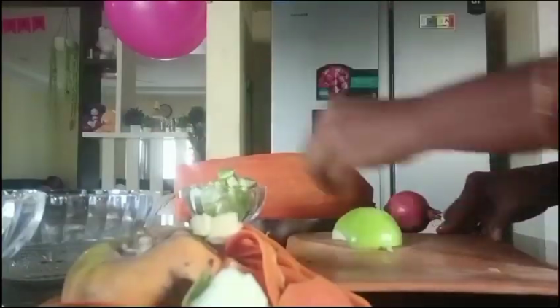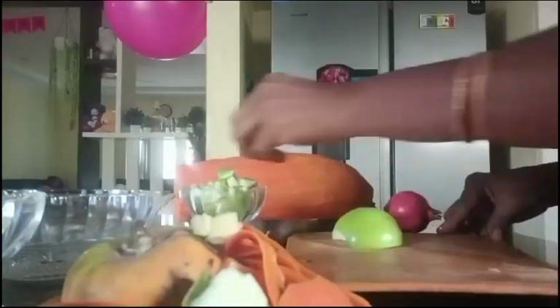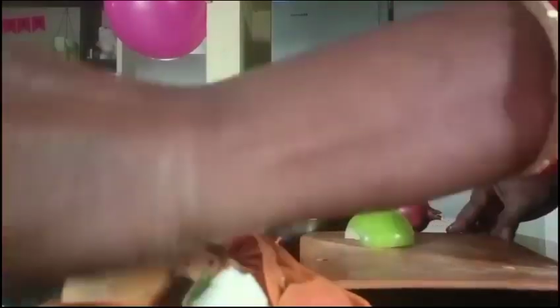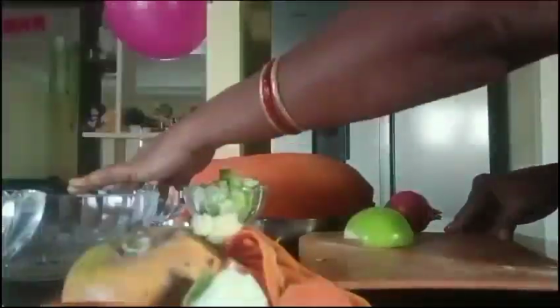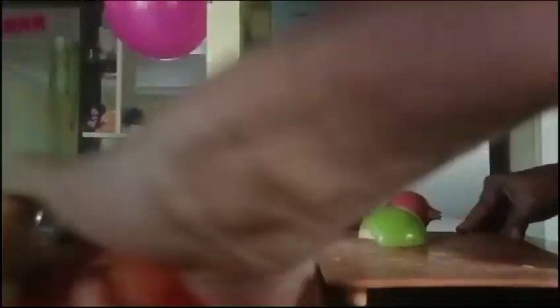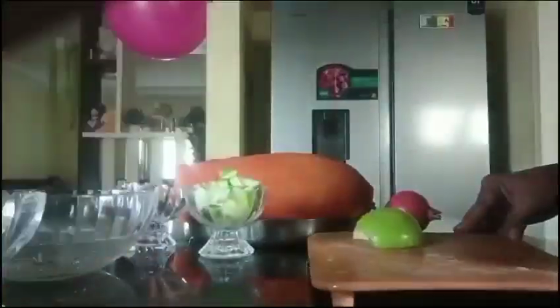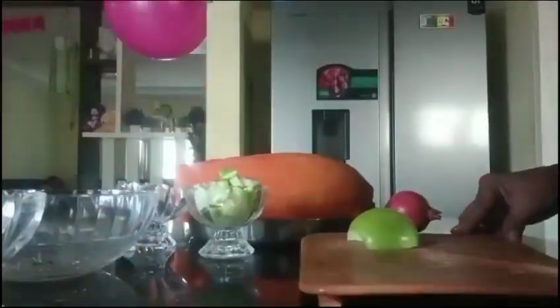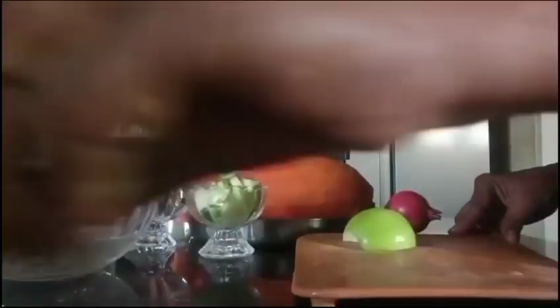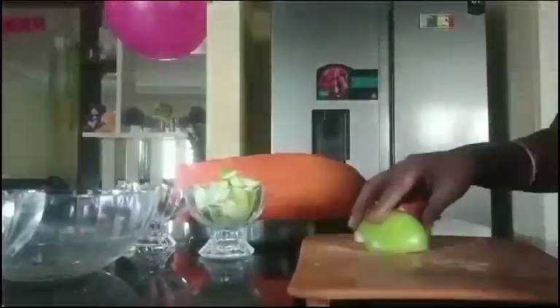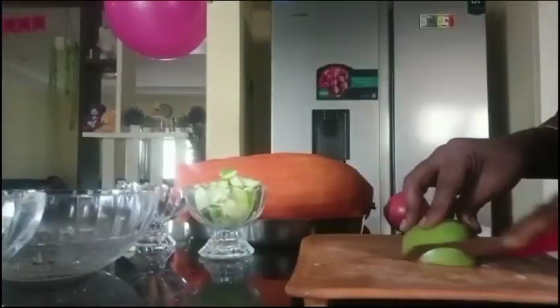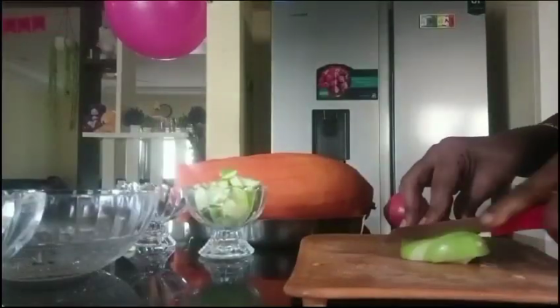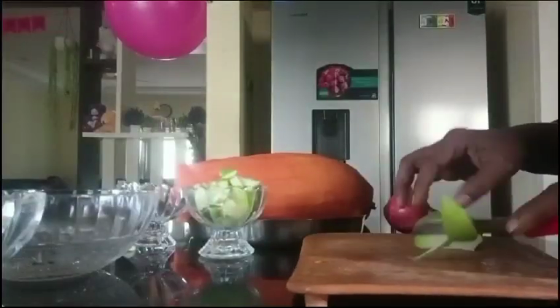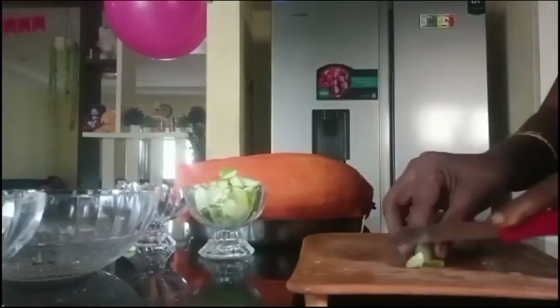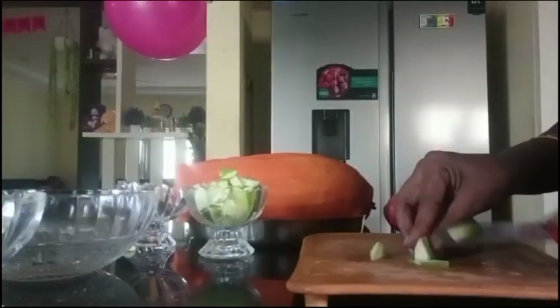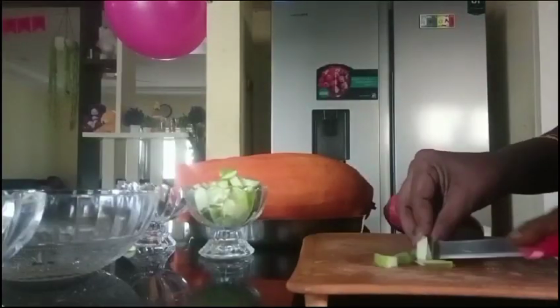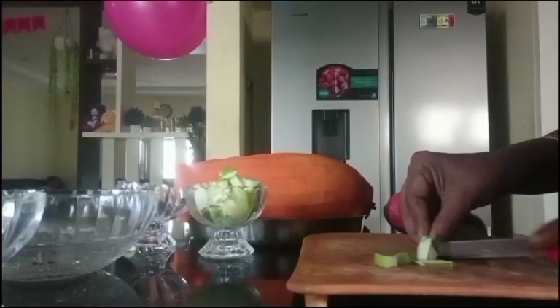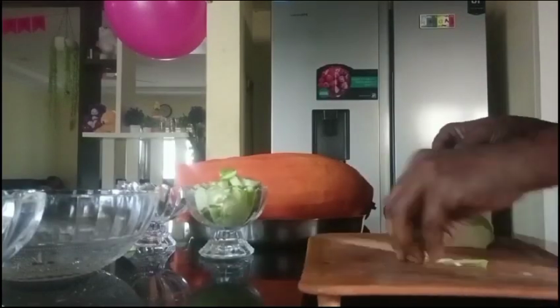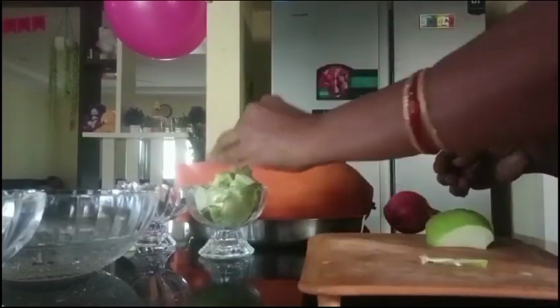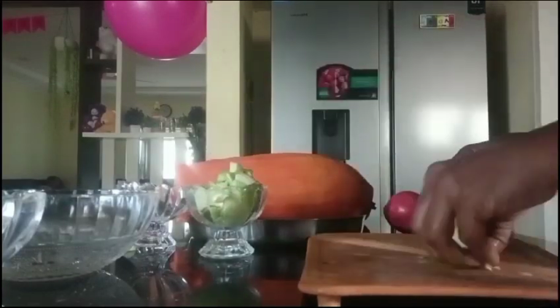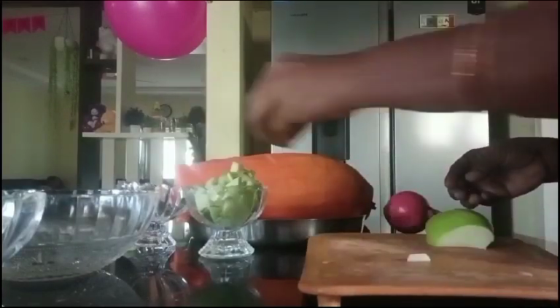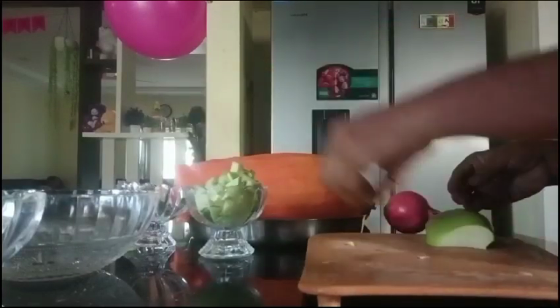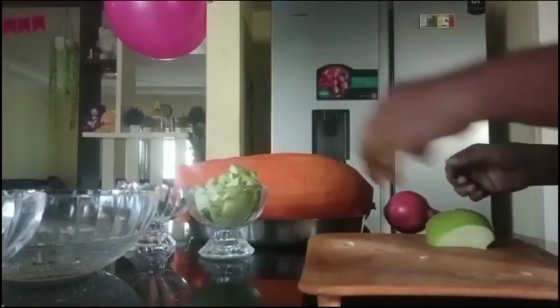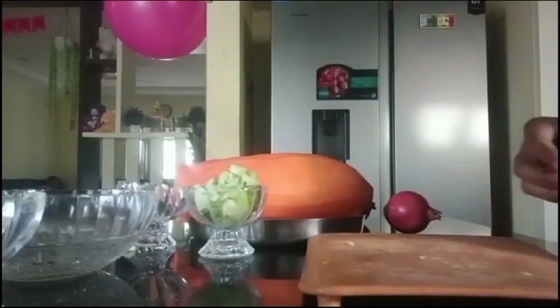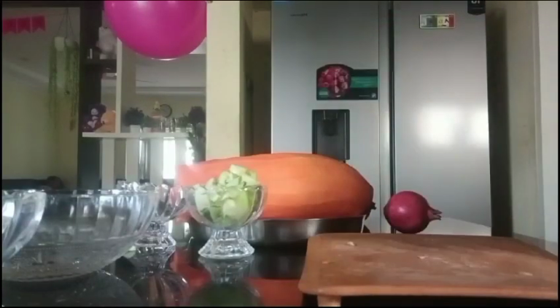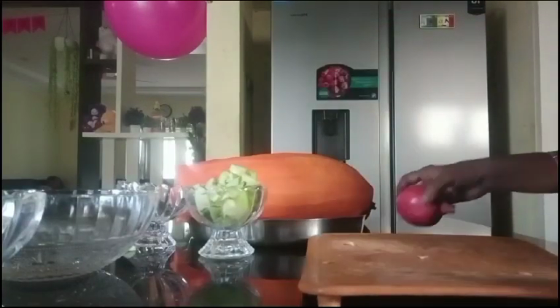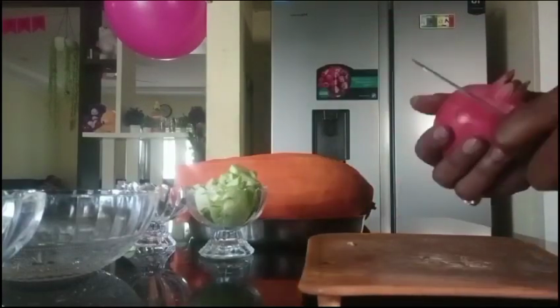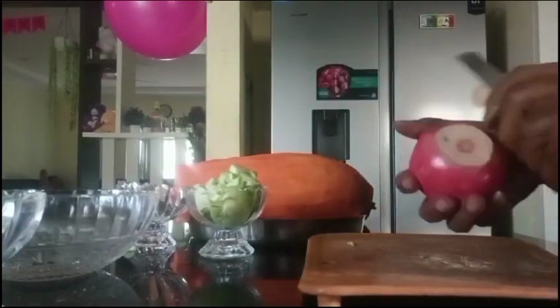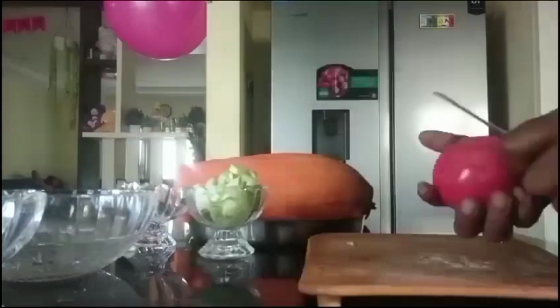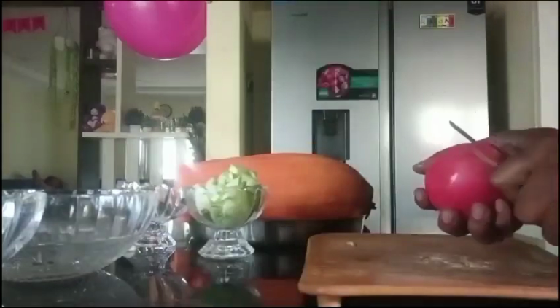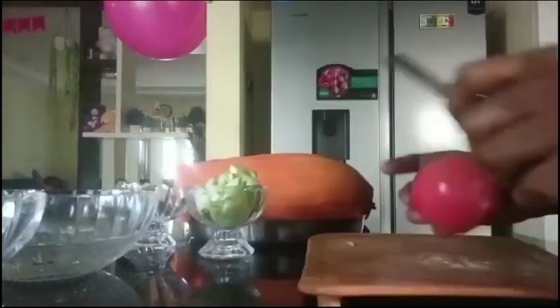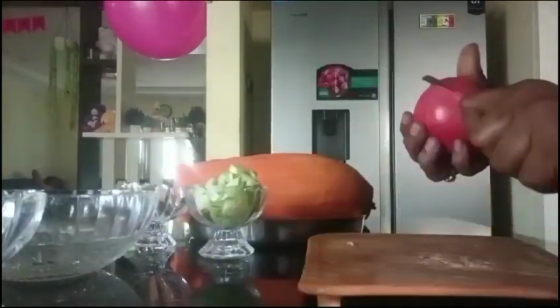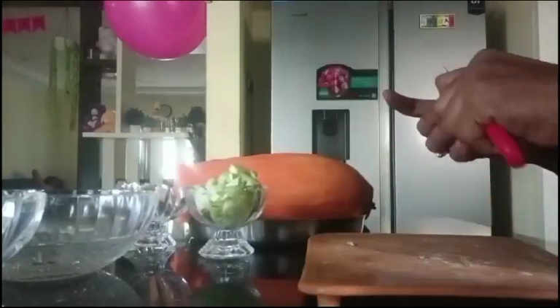My choice is green apple, so I am going to show you this. This apple is very good. Next, pomegranate.